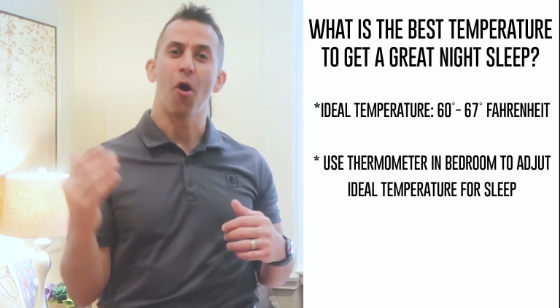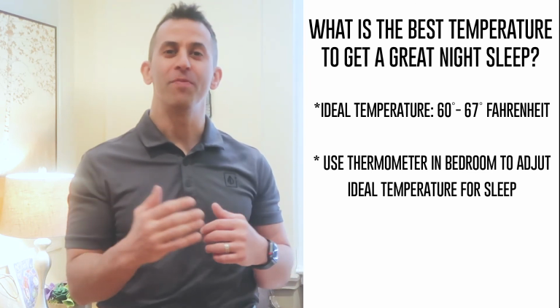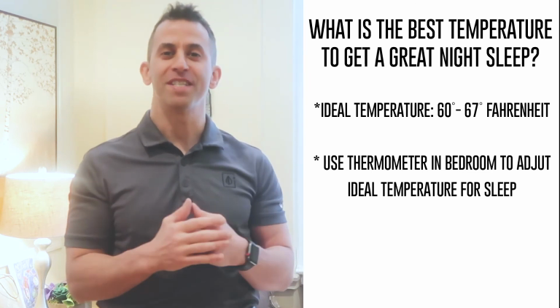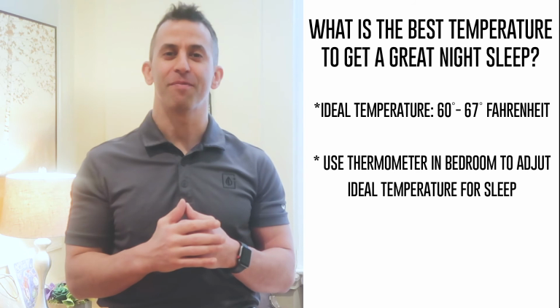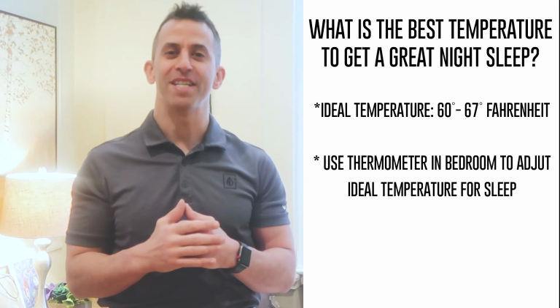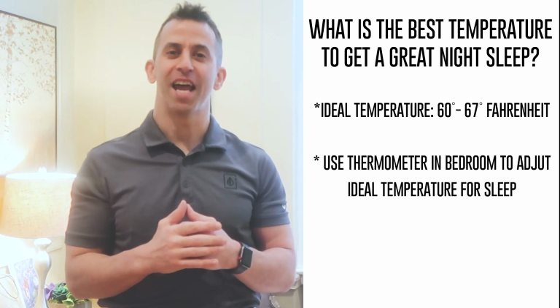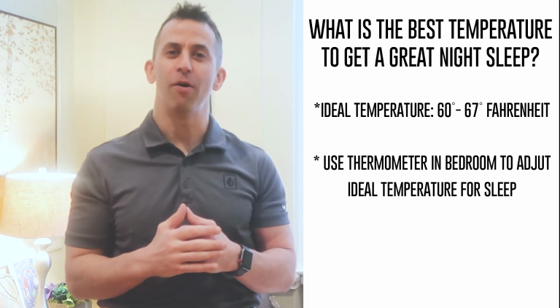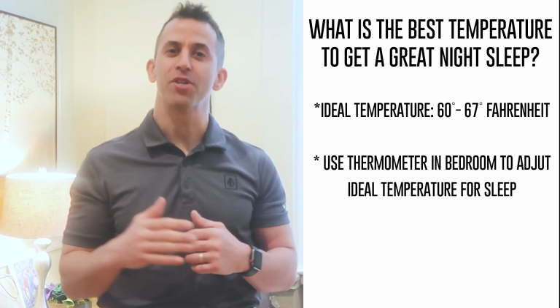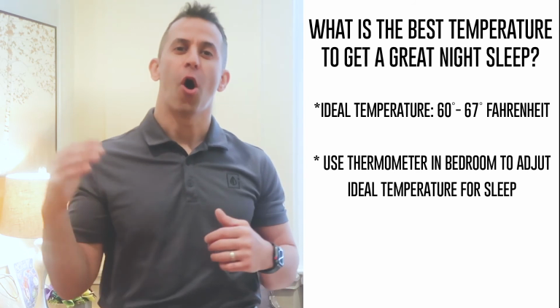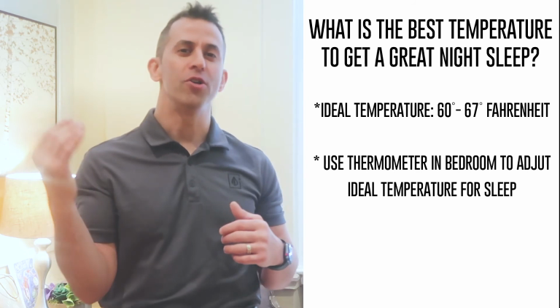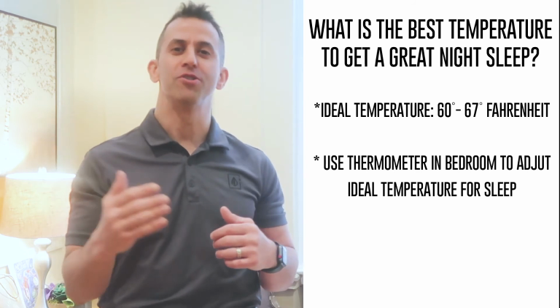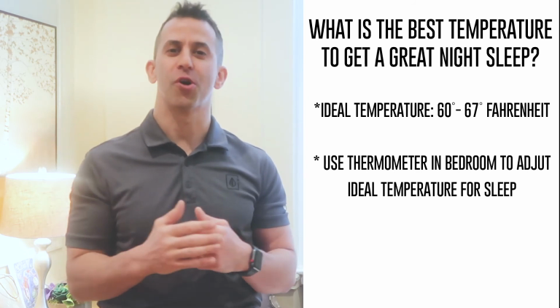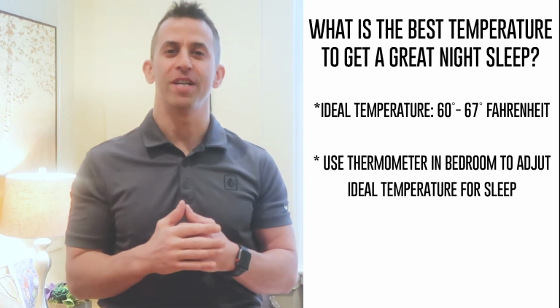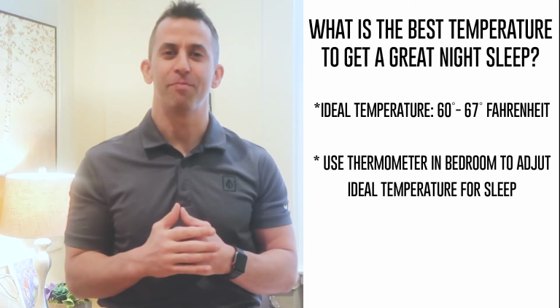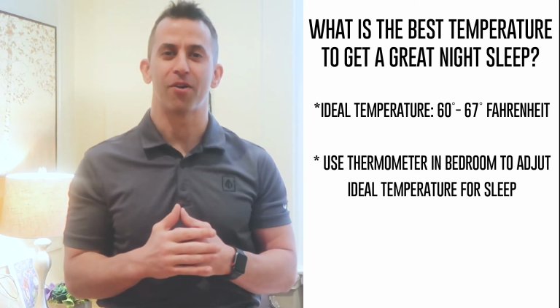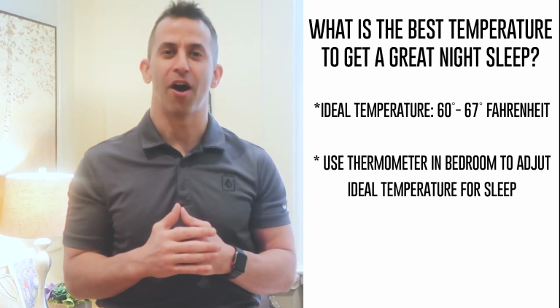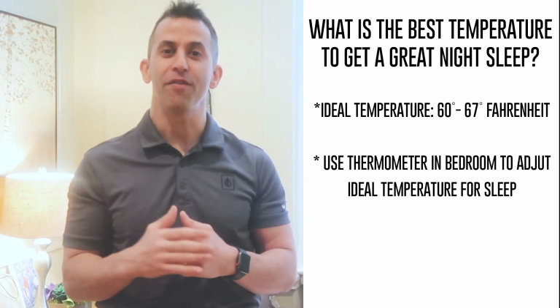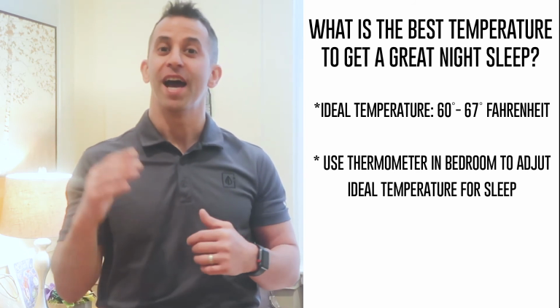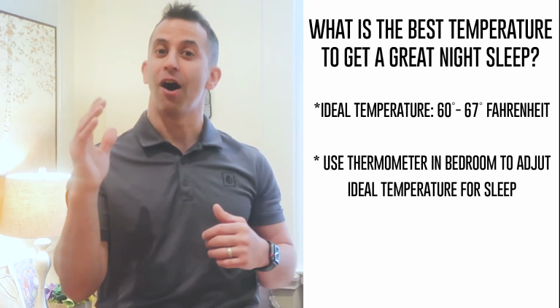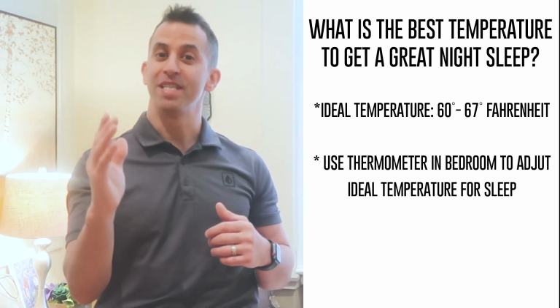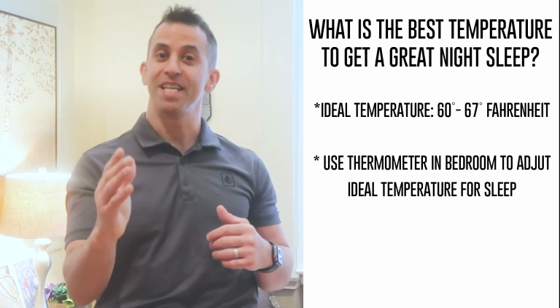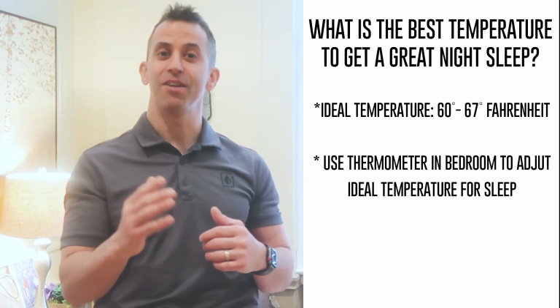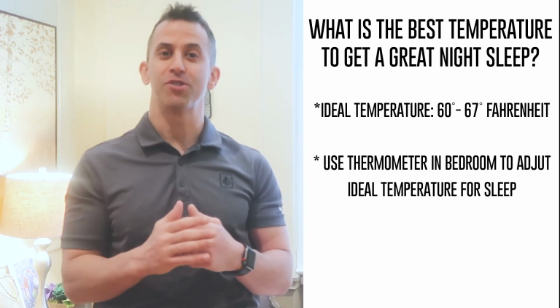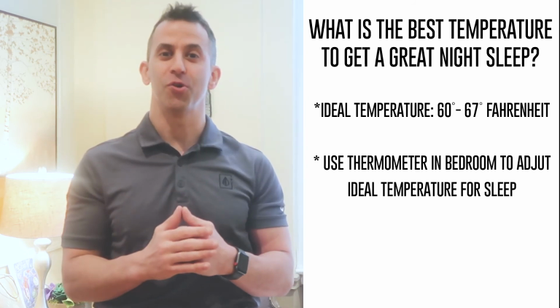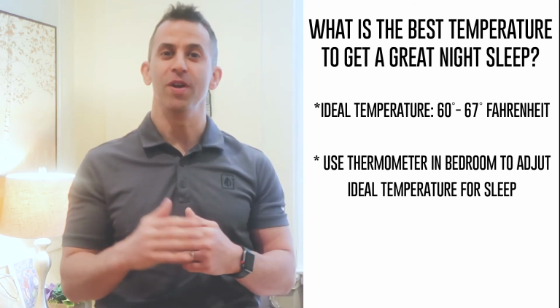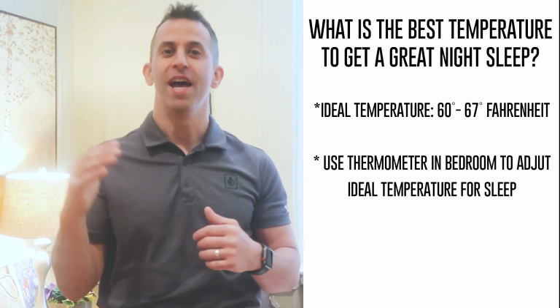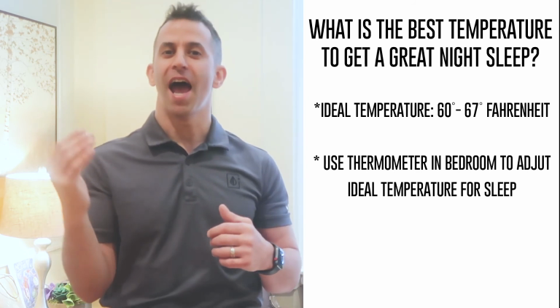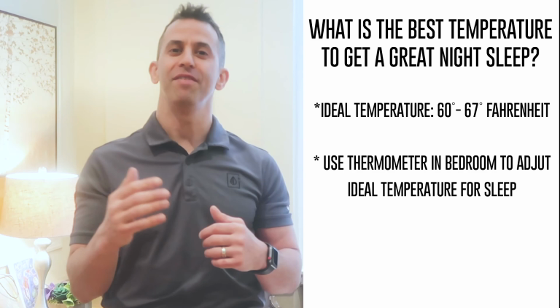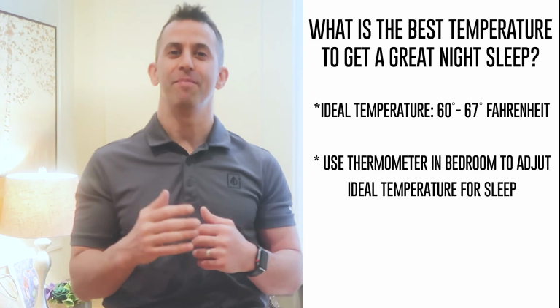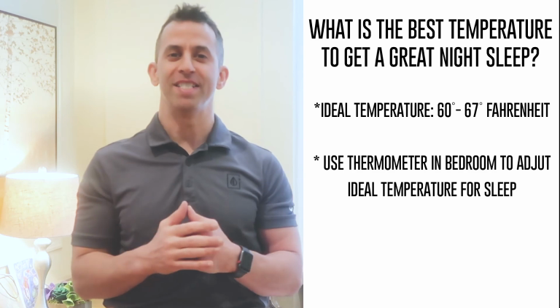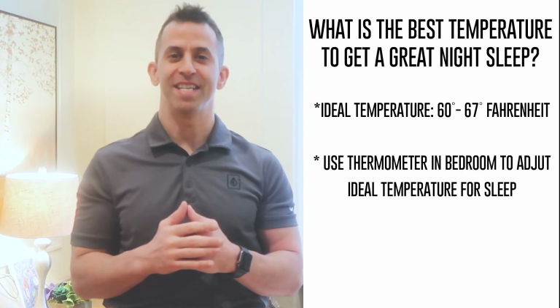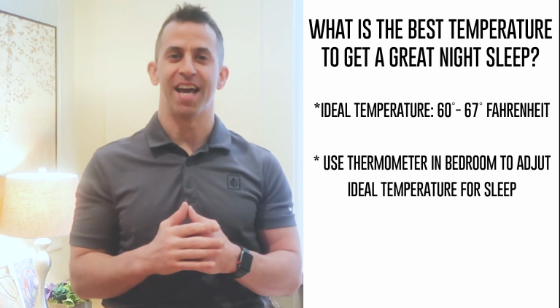I hope this information helps on your journey to better health. I'll be seeing you soon. Have an amazing day.